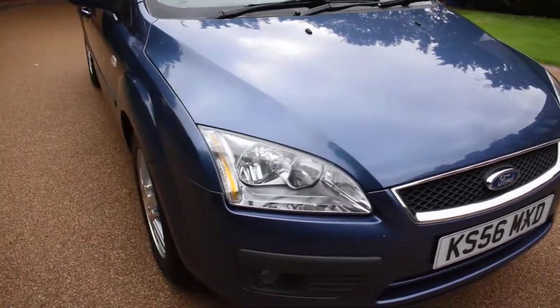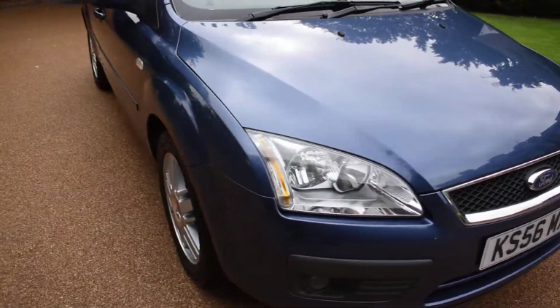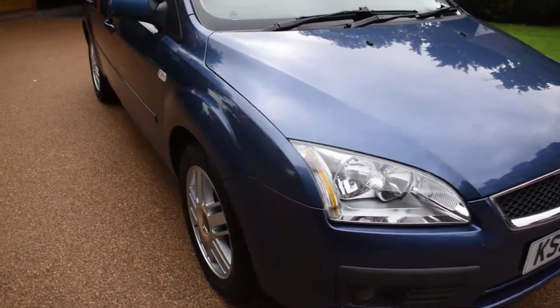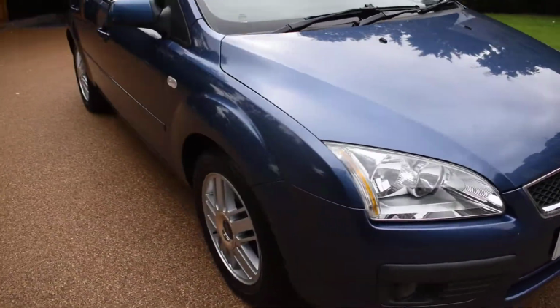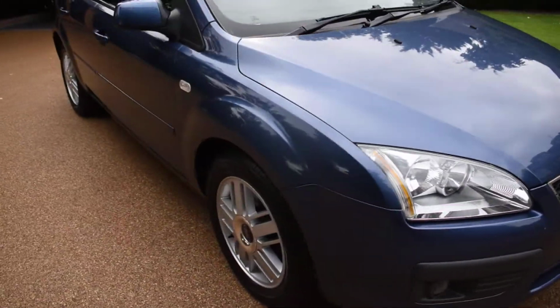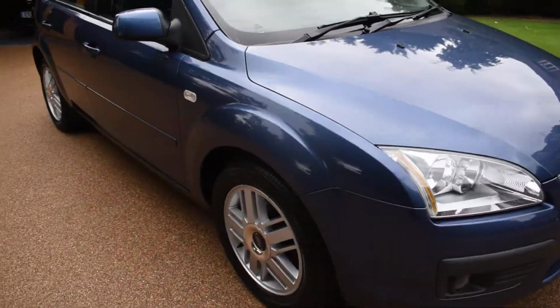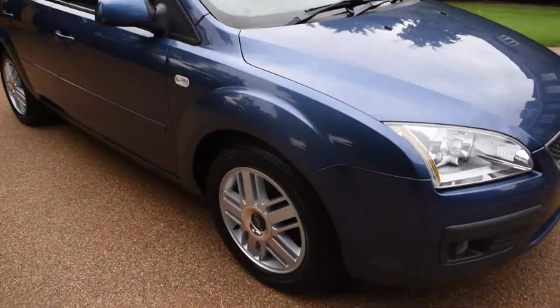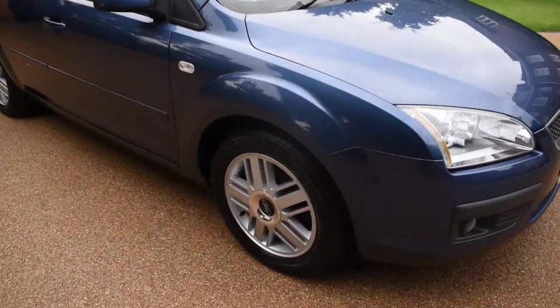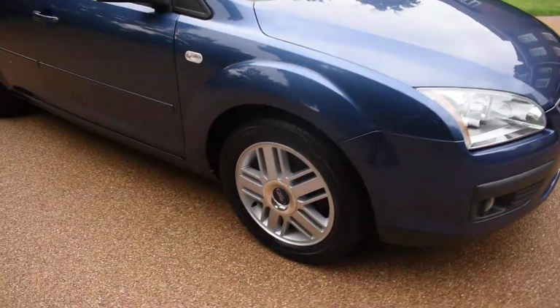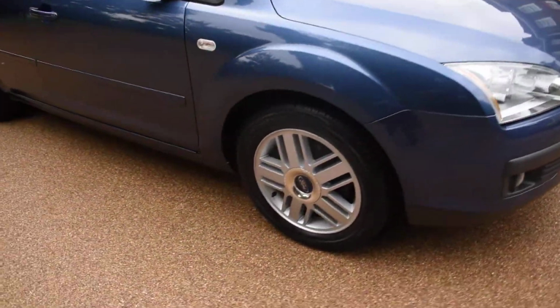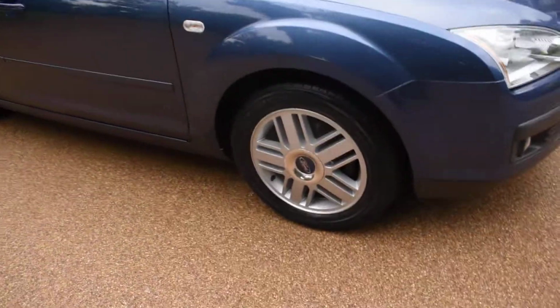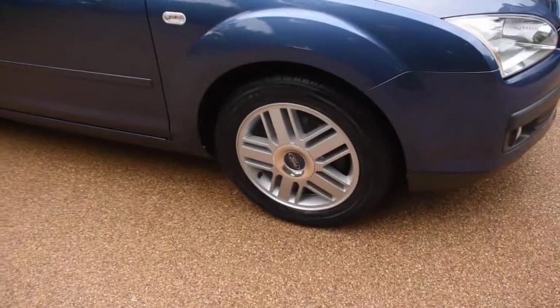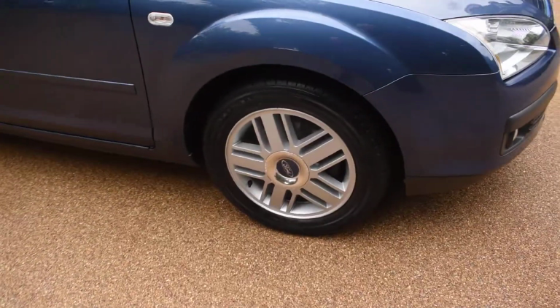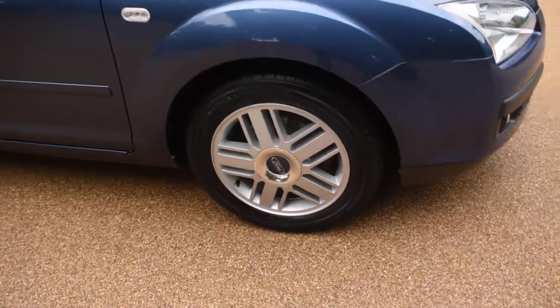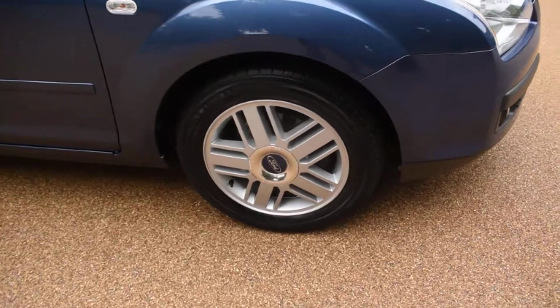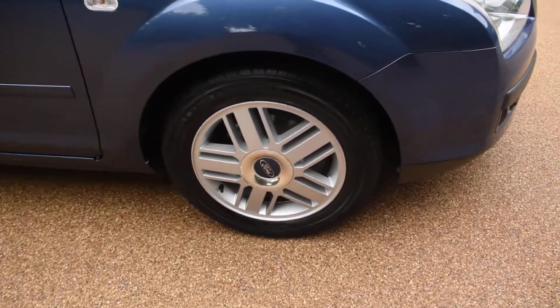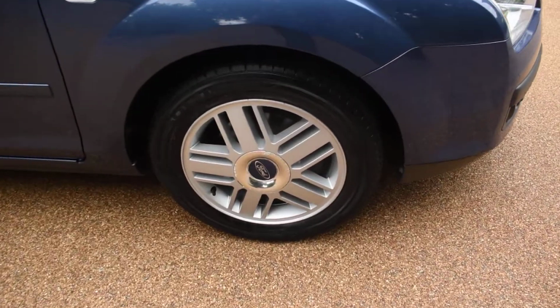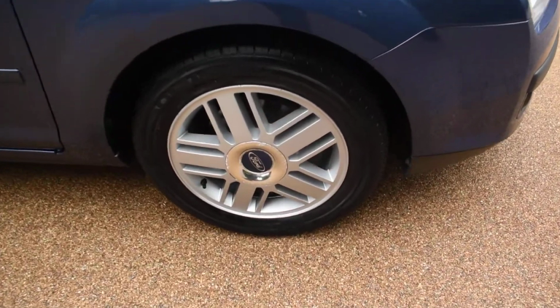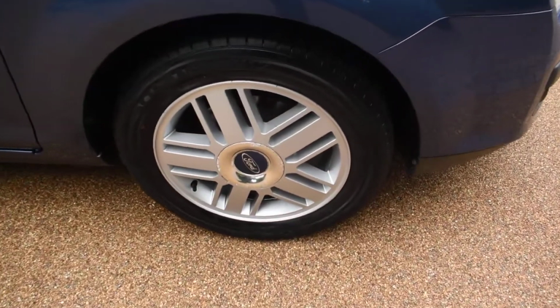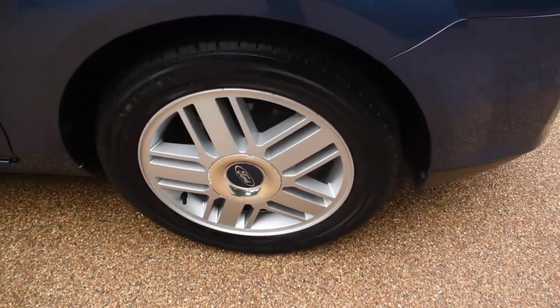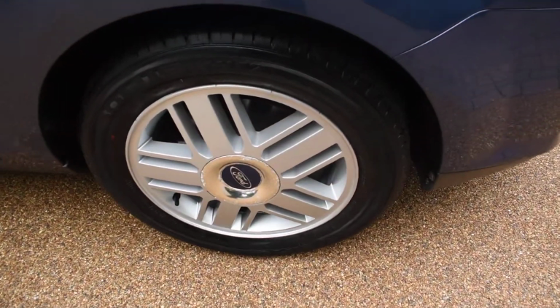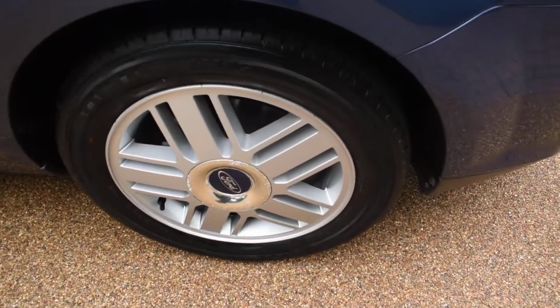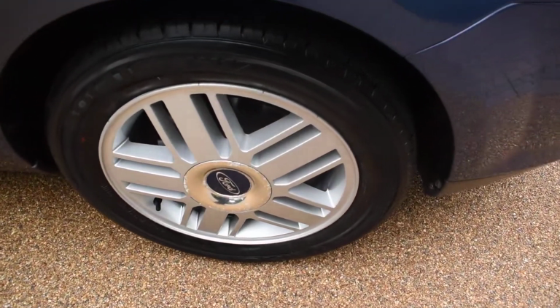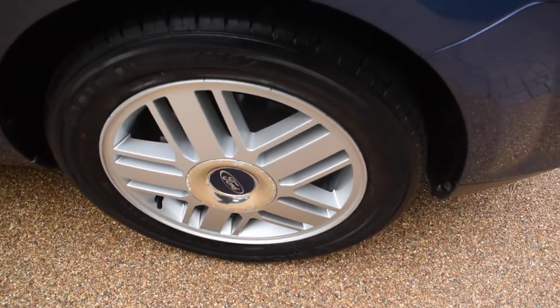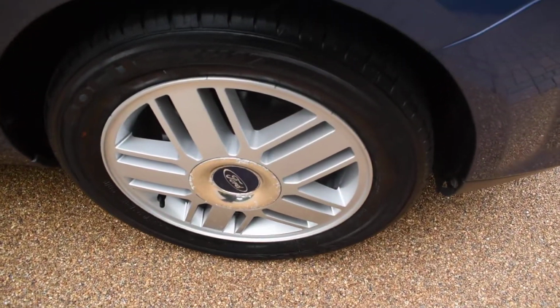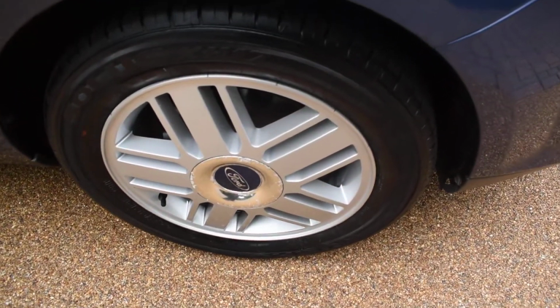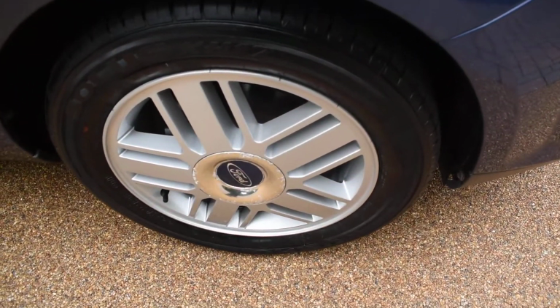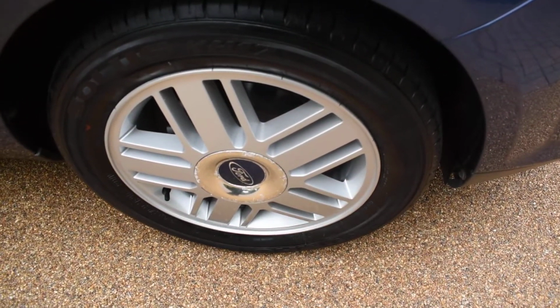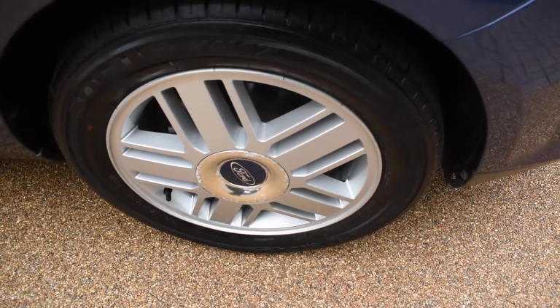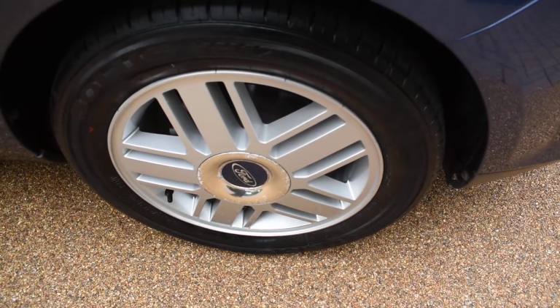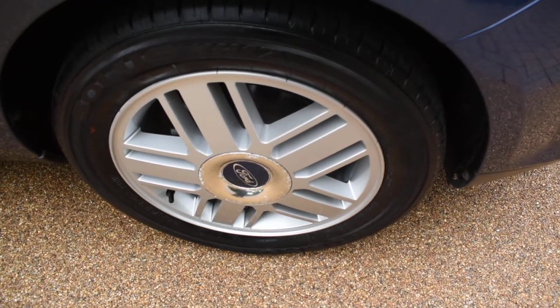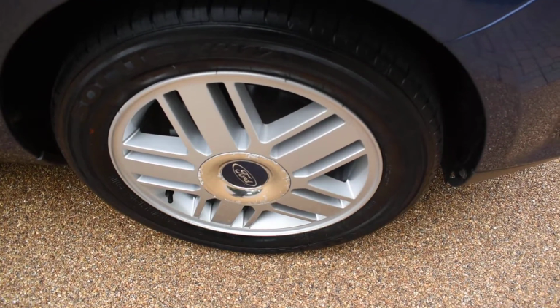So I'll just take you around for a closer look. Here we have the offside front wheel, which is all perfect with no damage.